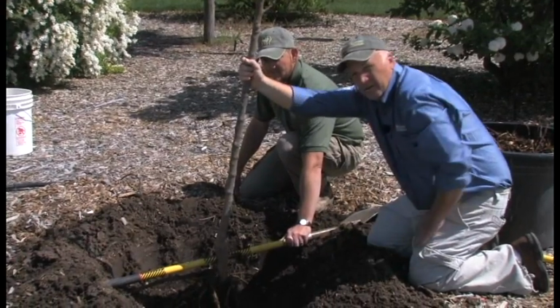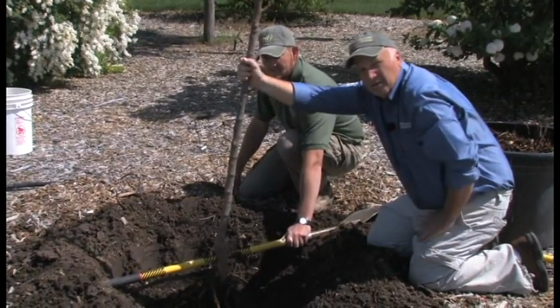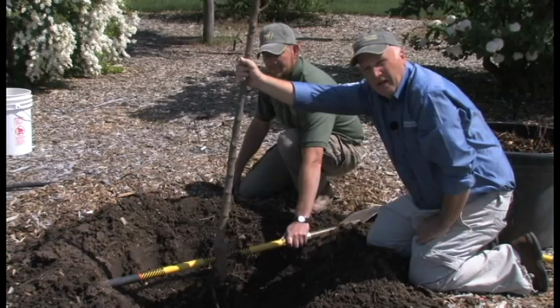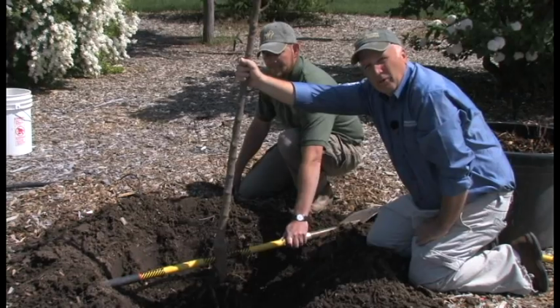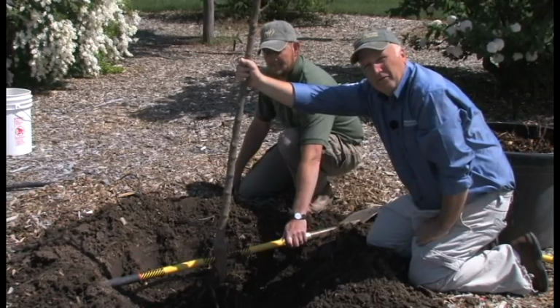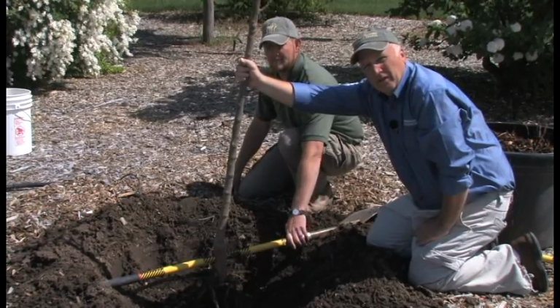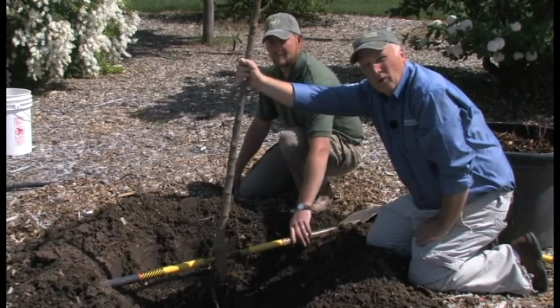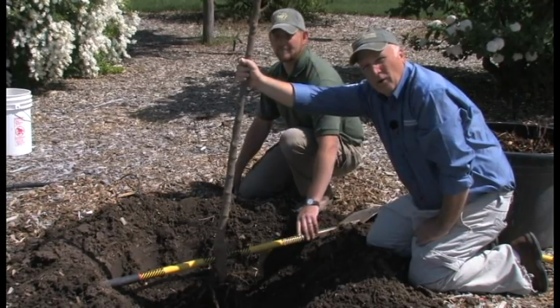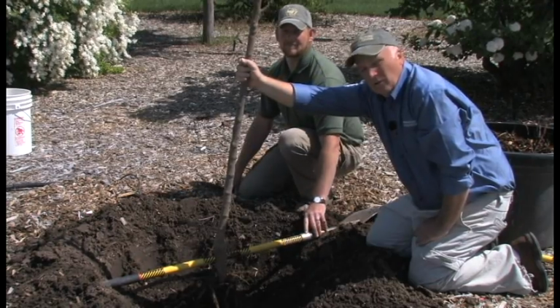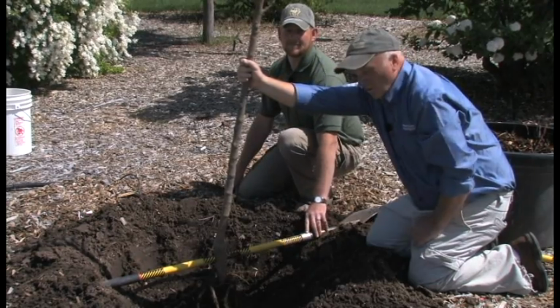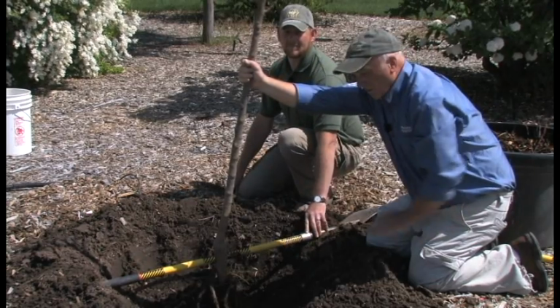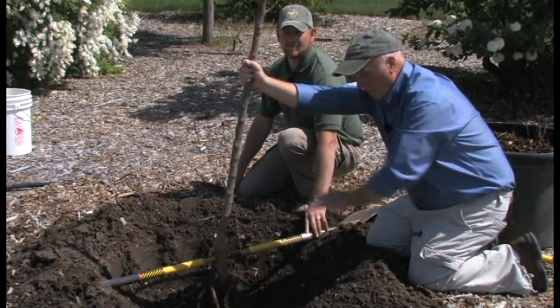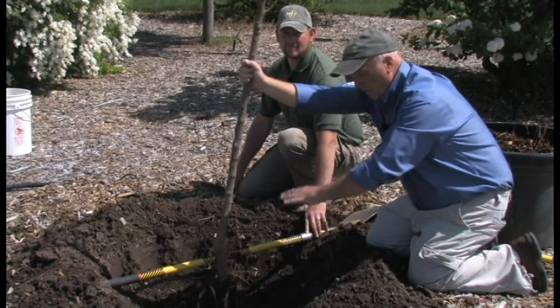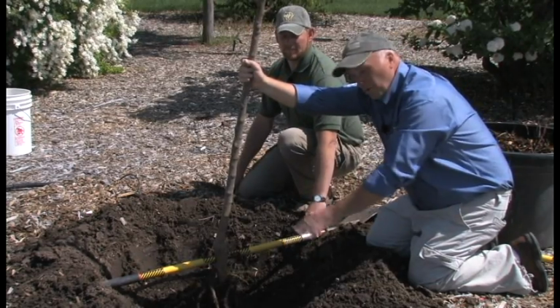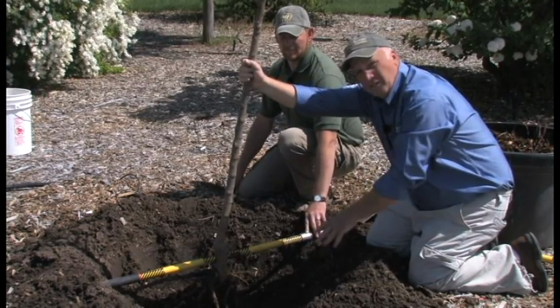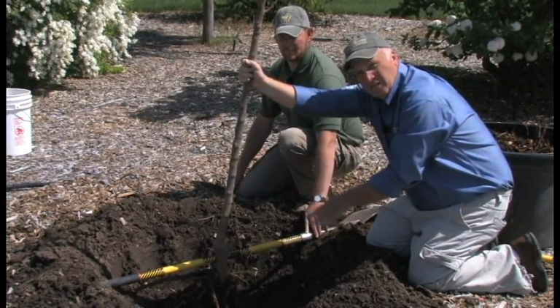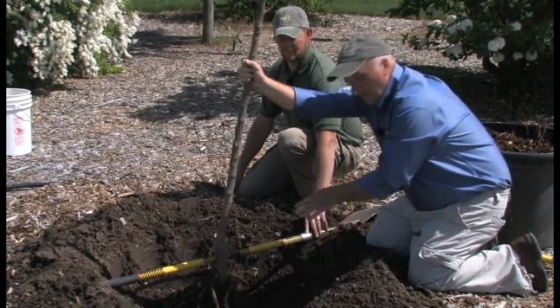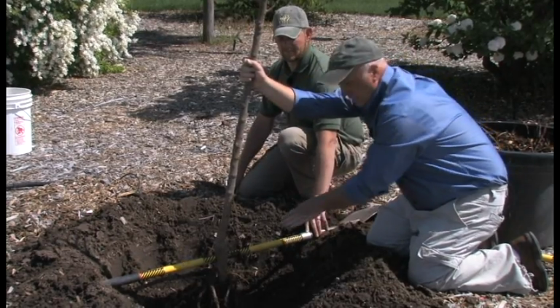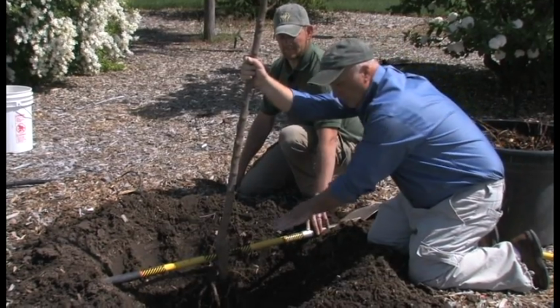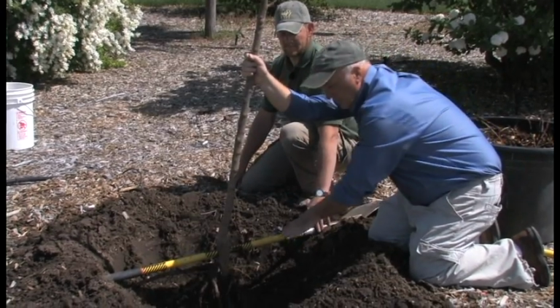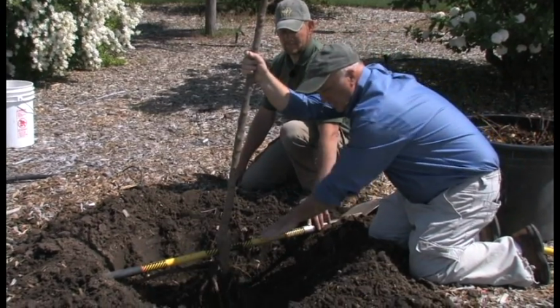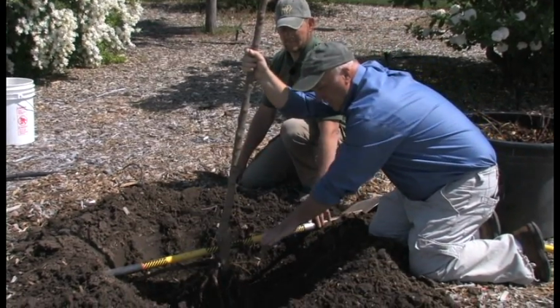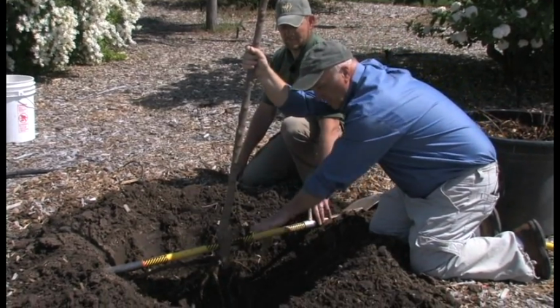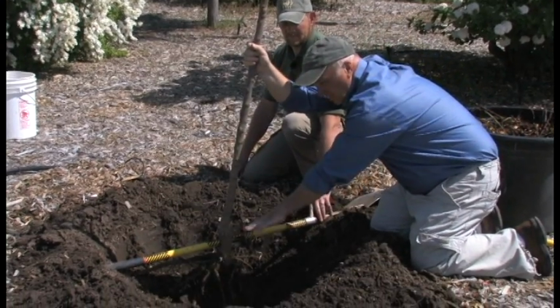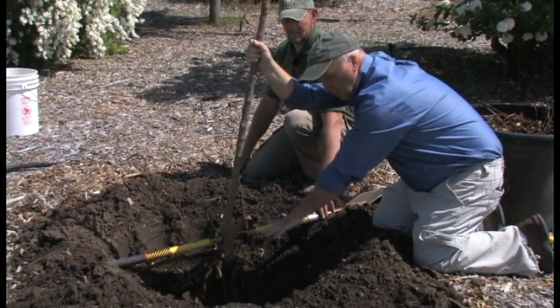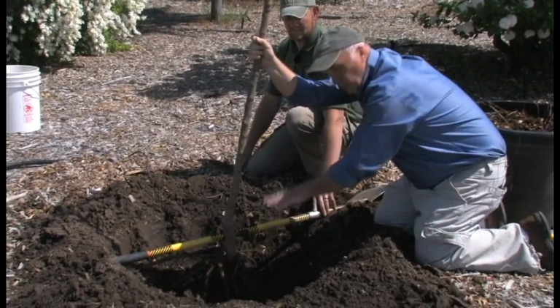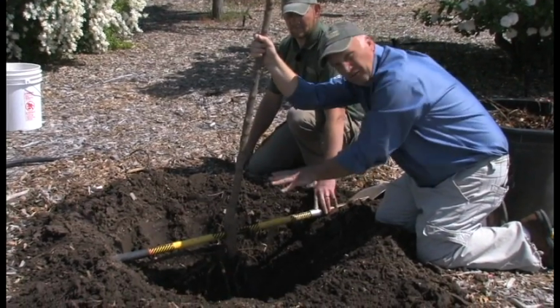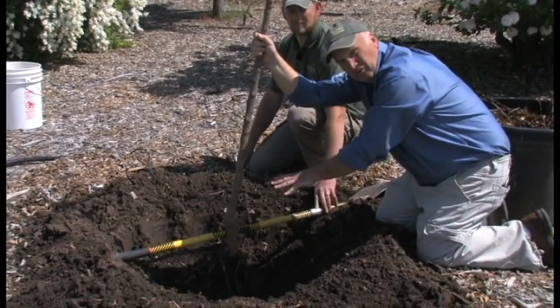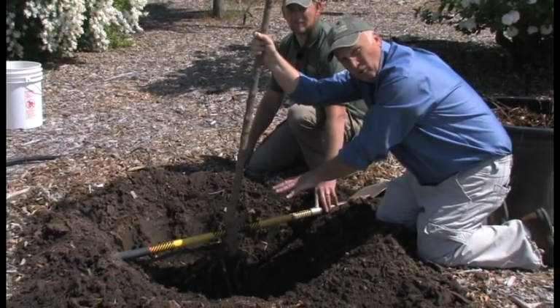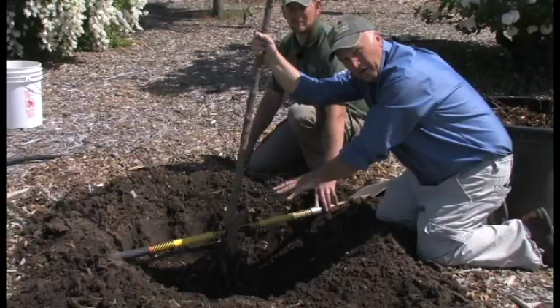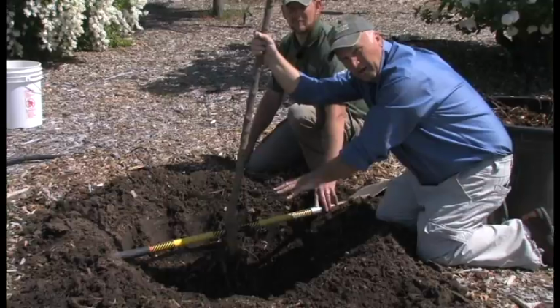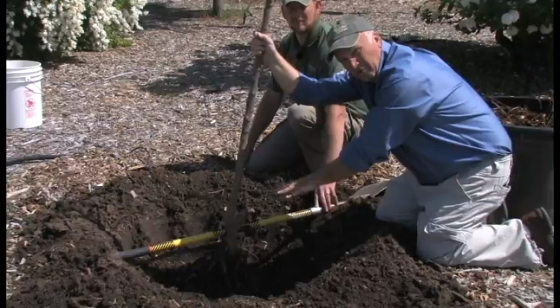Now we're going to fill in the hole around the roots, and as much inside the roots as possible, so that there are no air gaps.